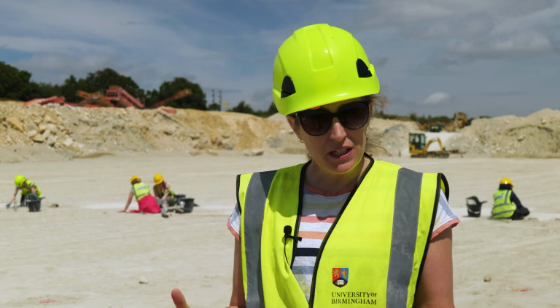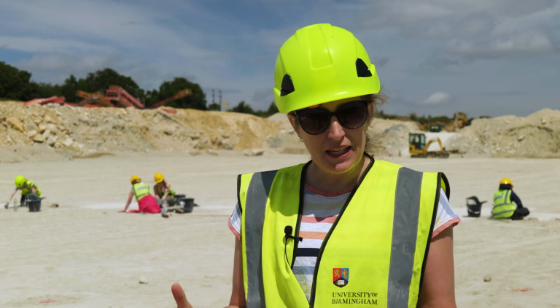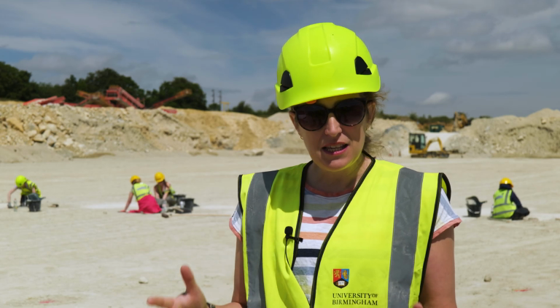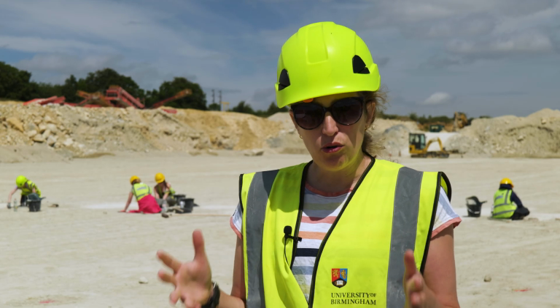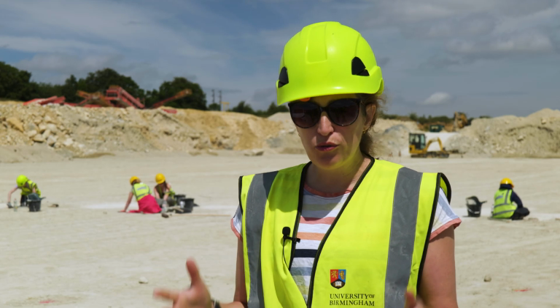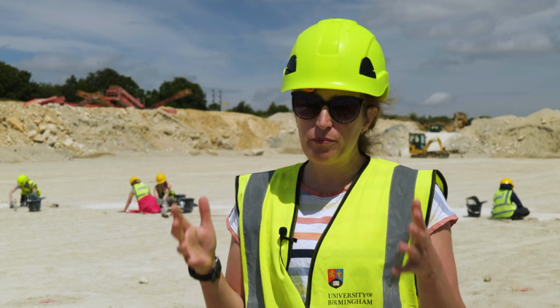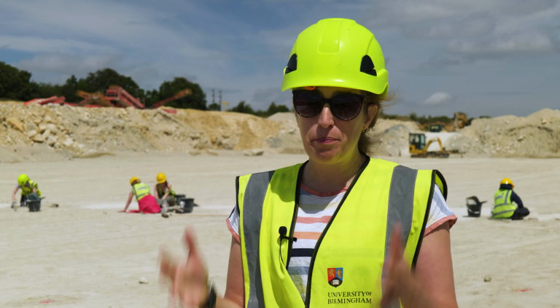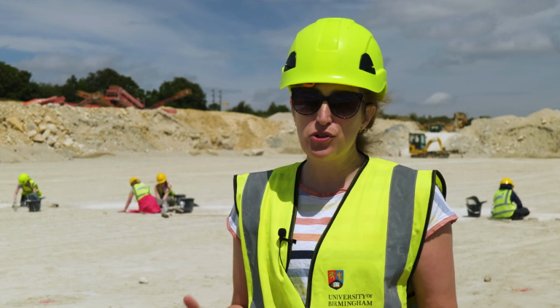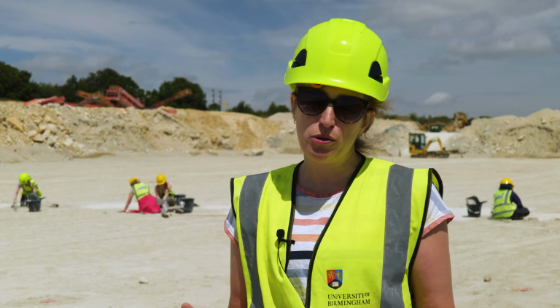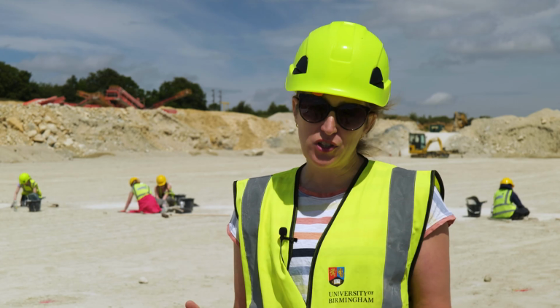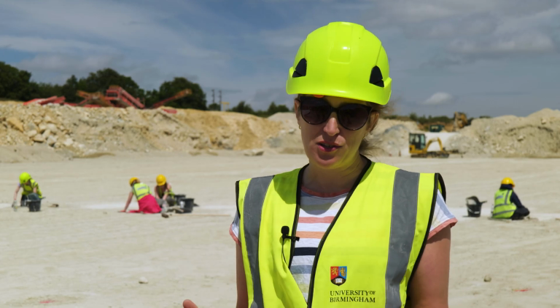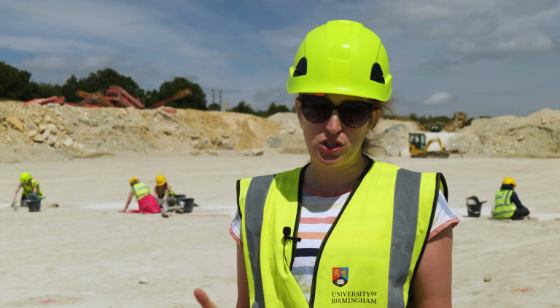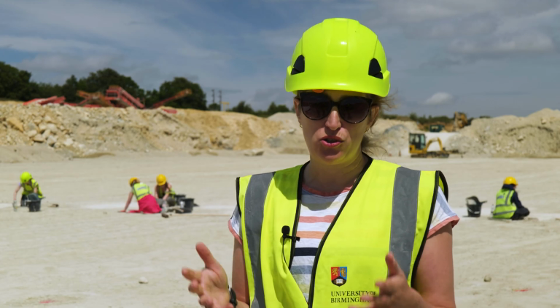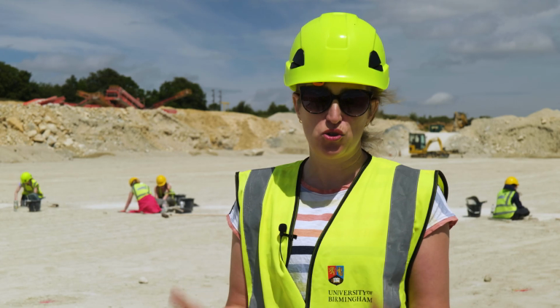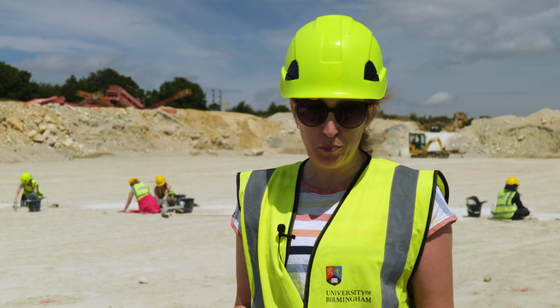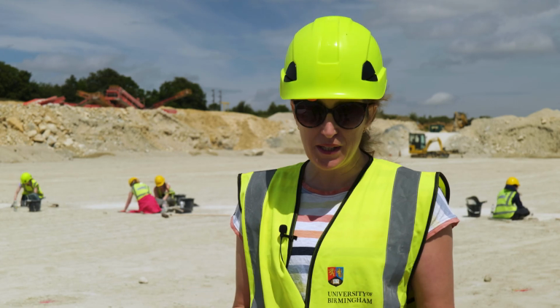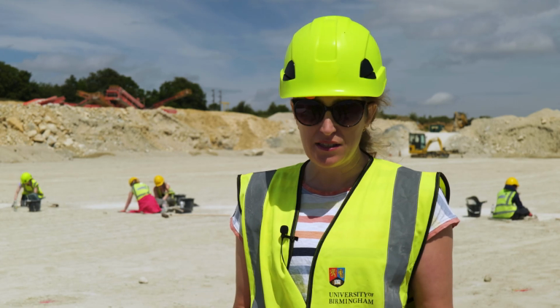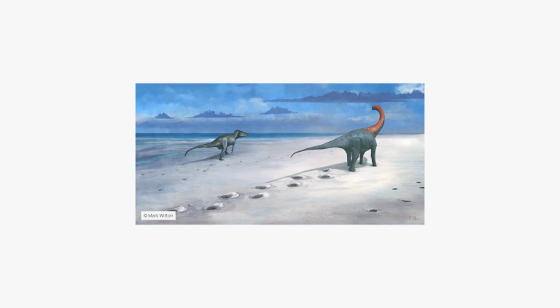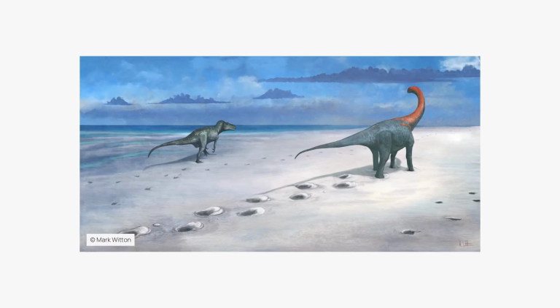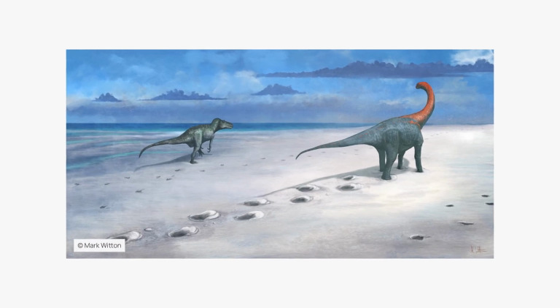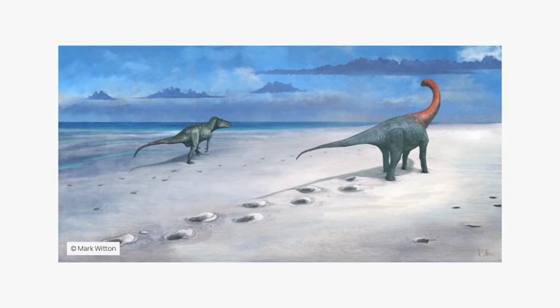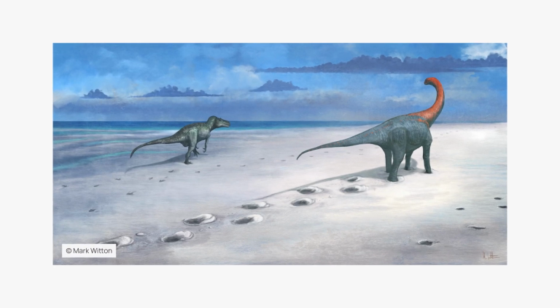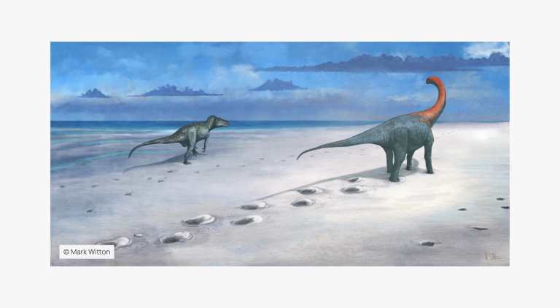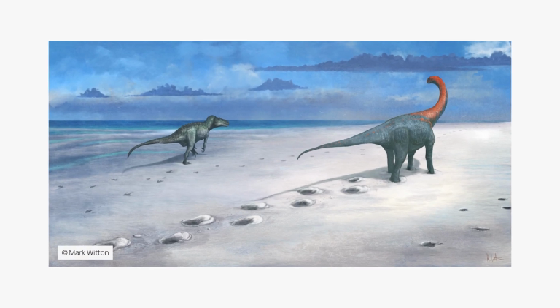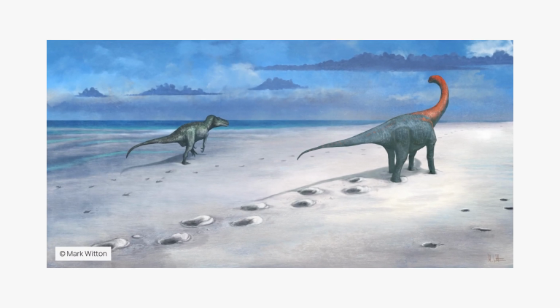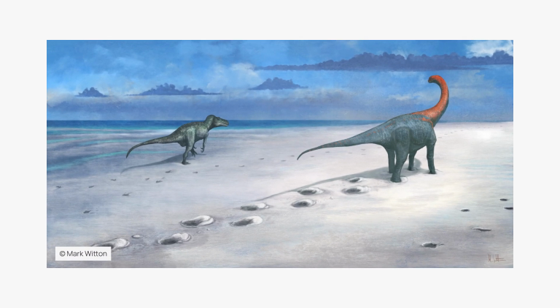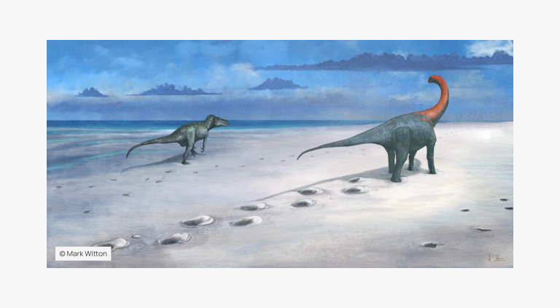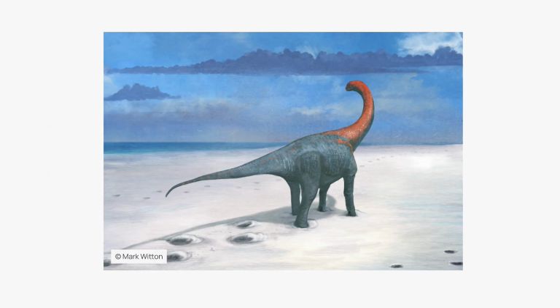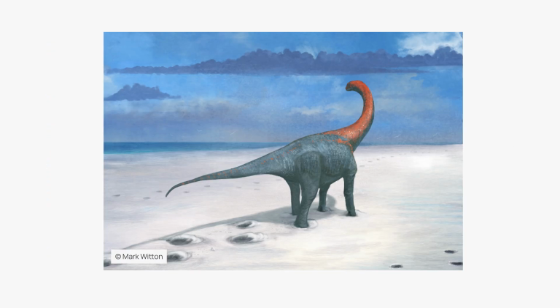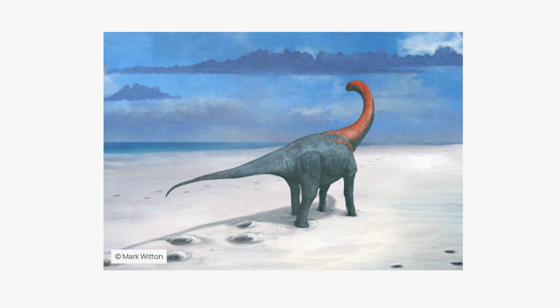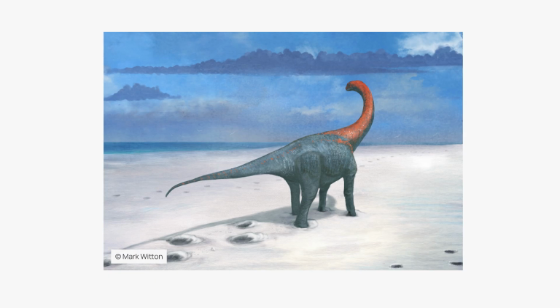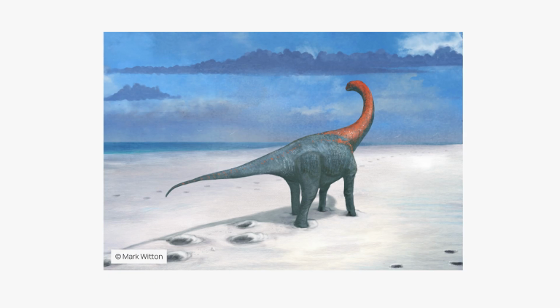Predominantly these are all from the herbivorous group of dinosaurs known as sauropods. These are four-legged, long-necked, long-tailed dinosaurs.